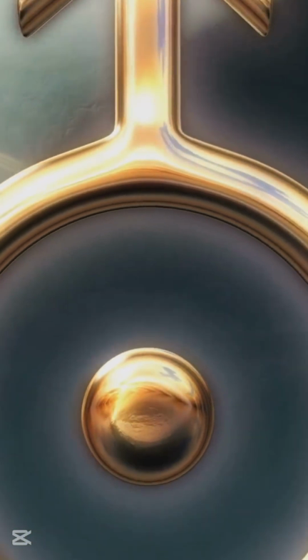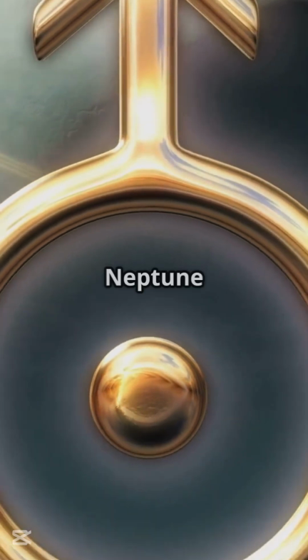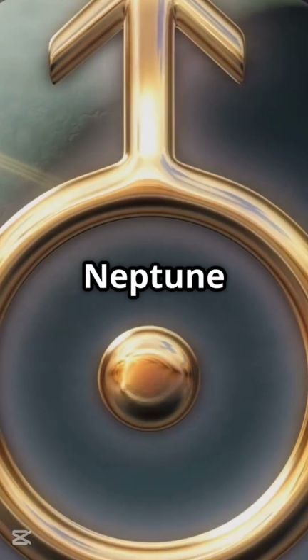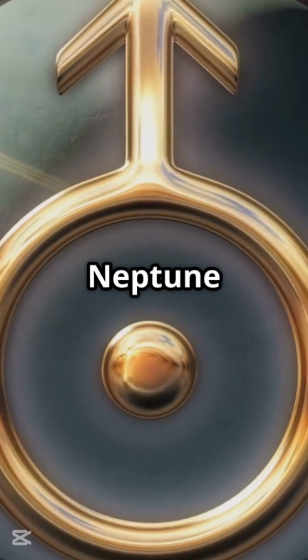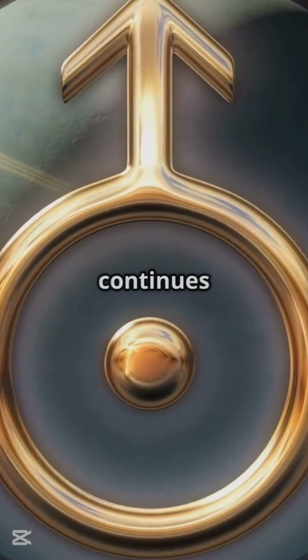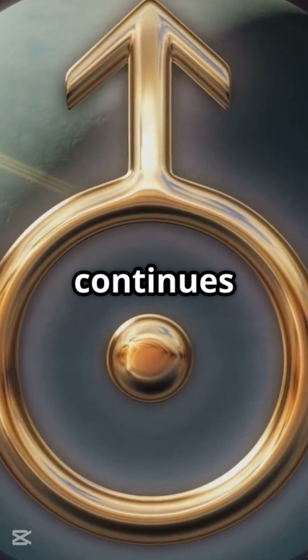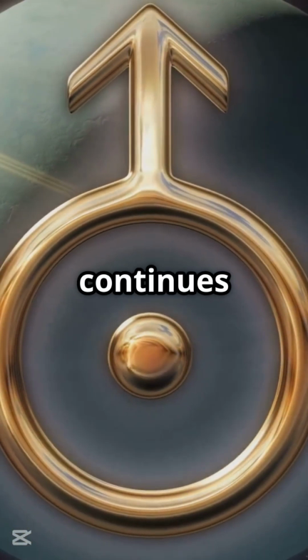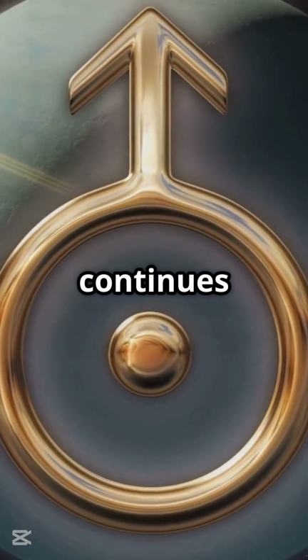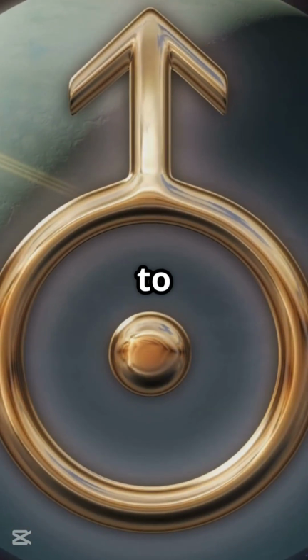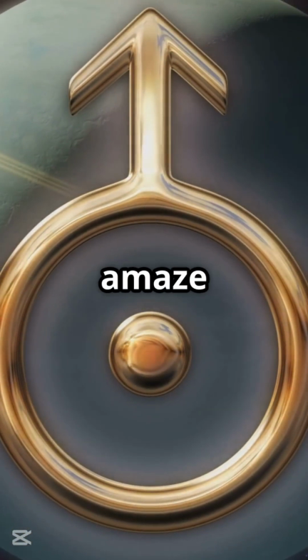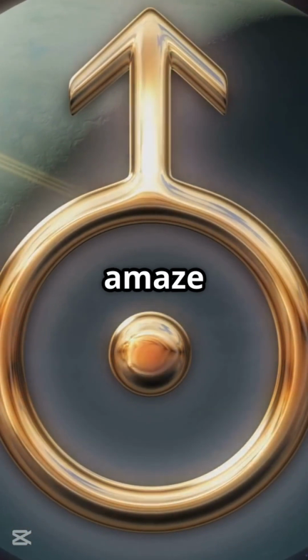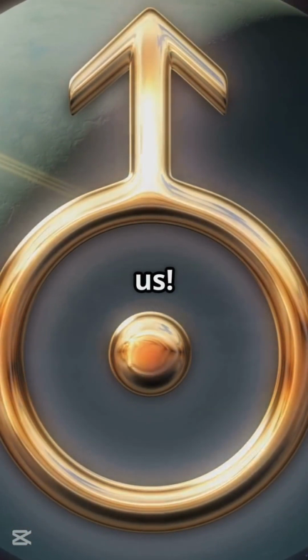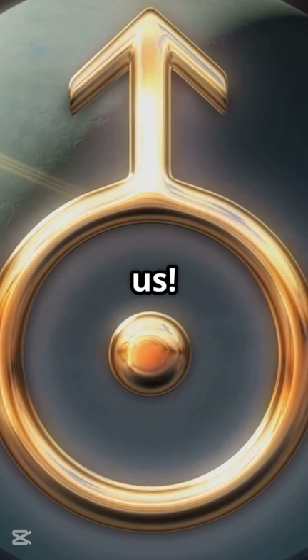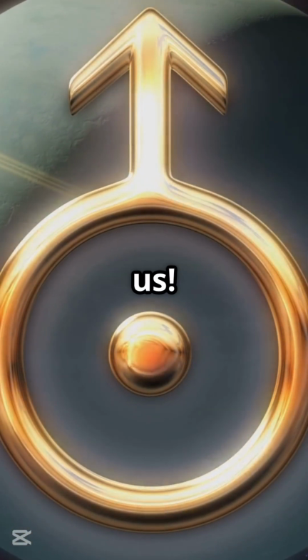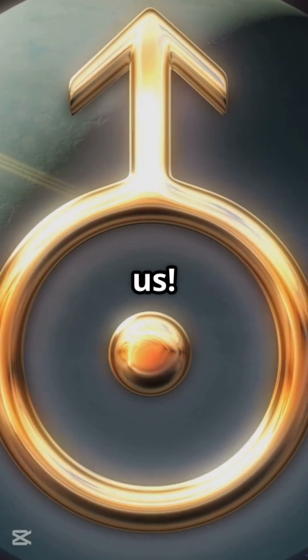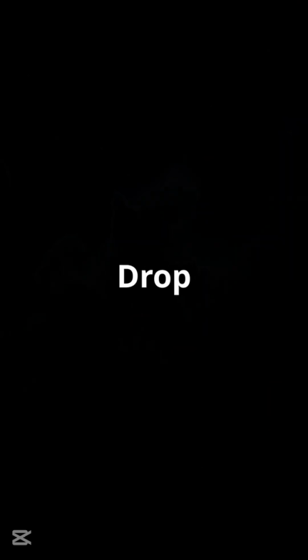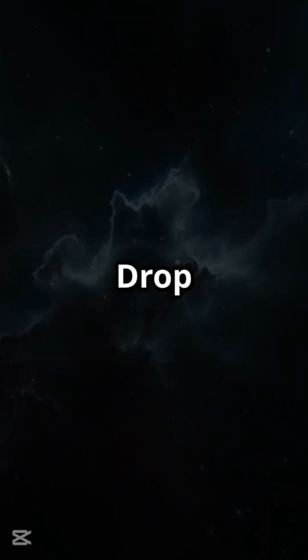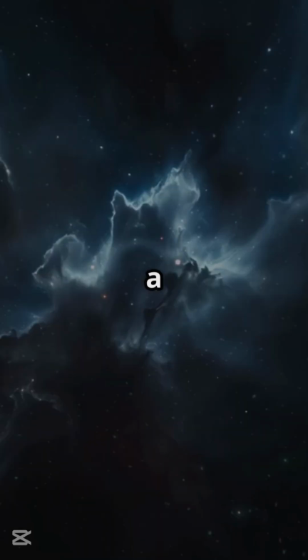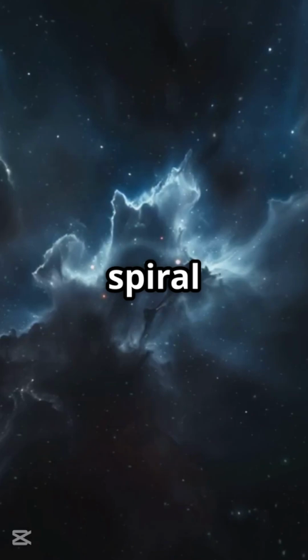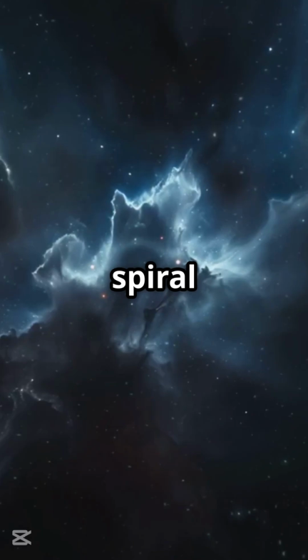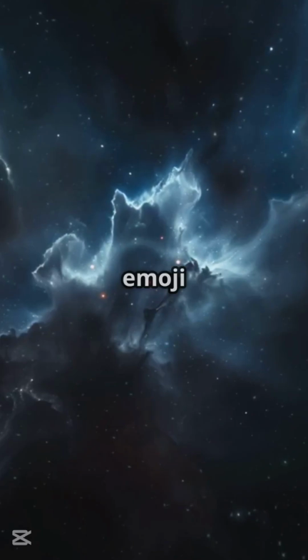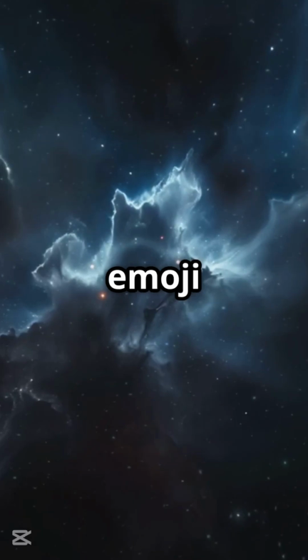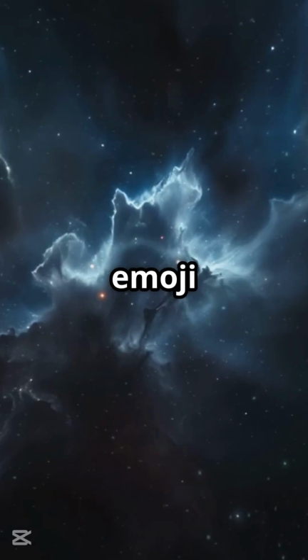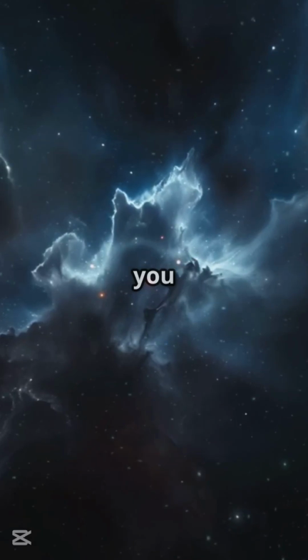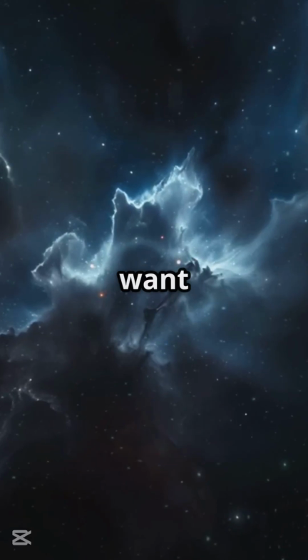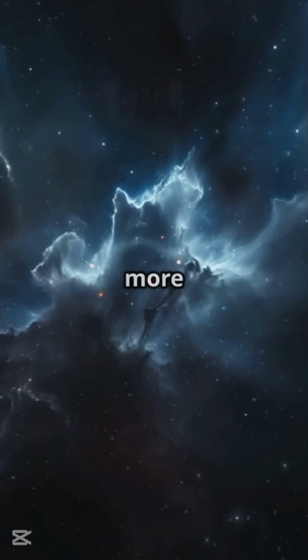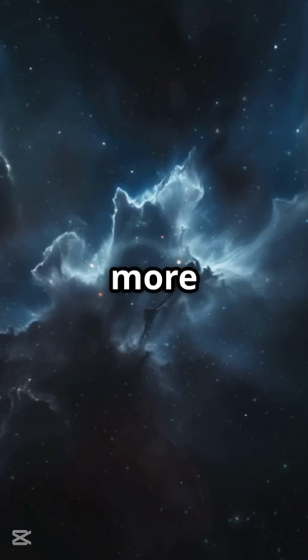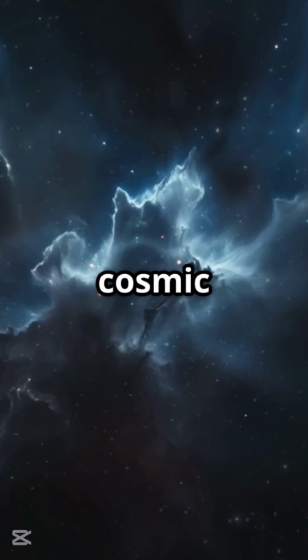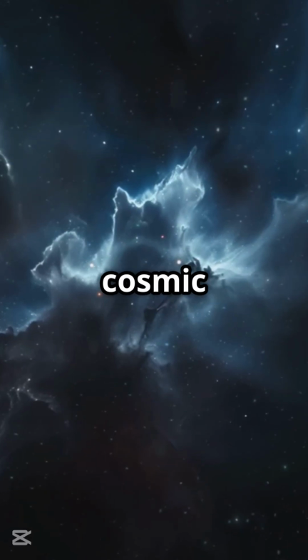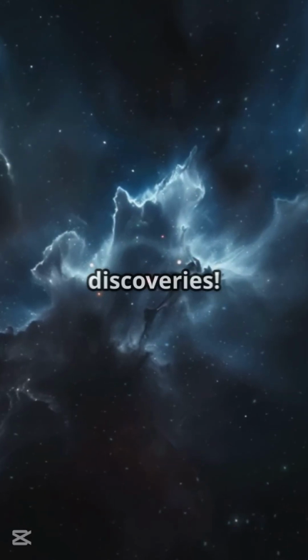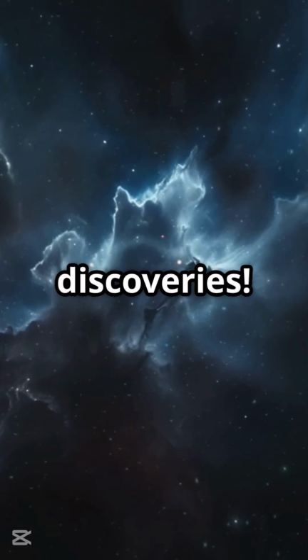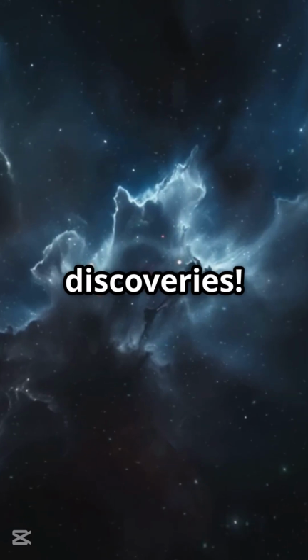Neptune continues to amaze us. Drop a spiral emoji if you want more cosmic discoveries.